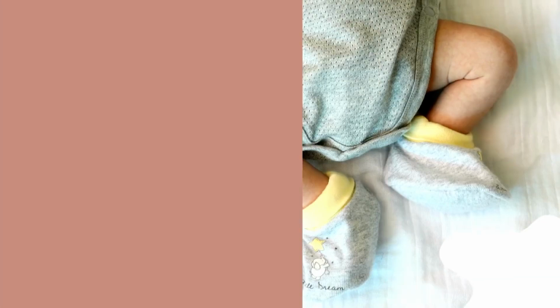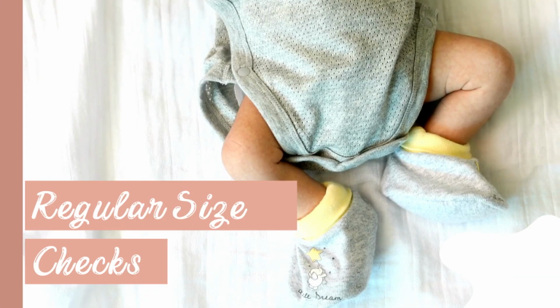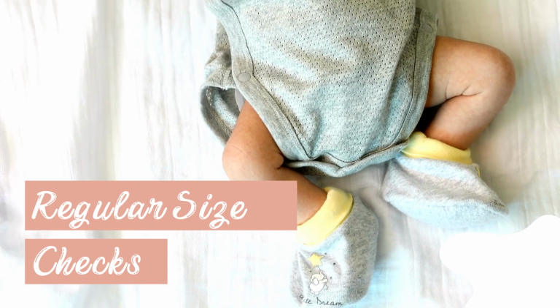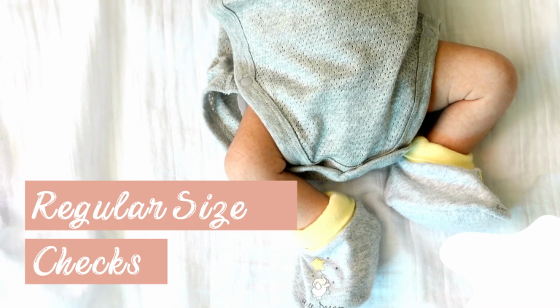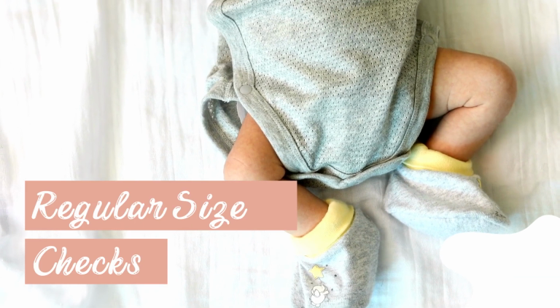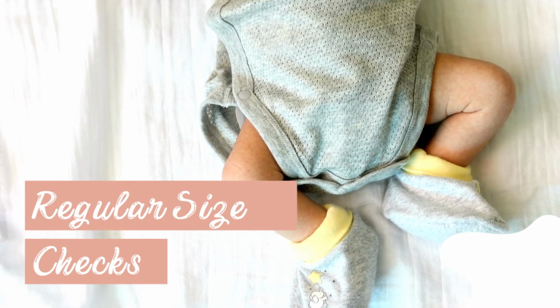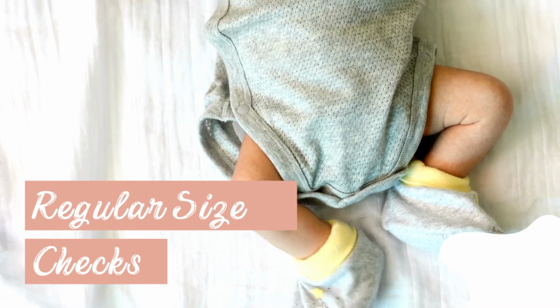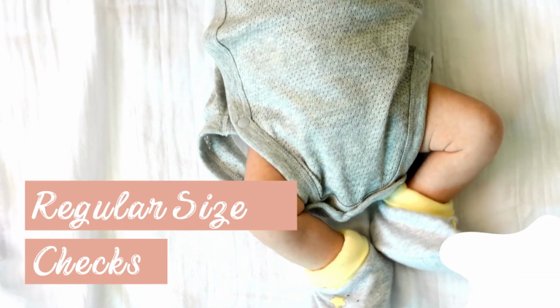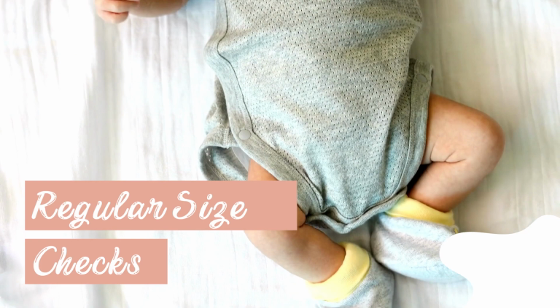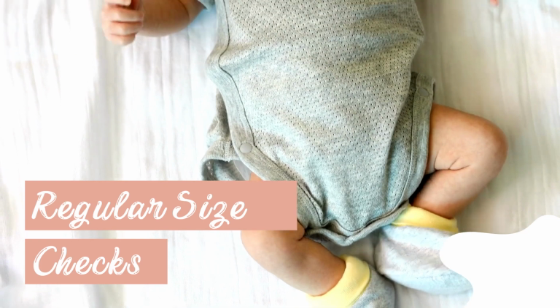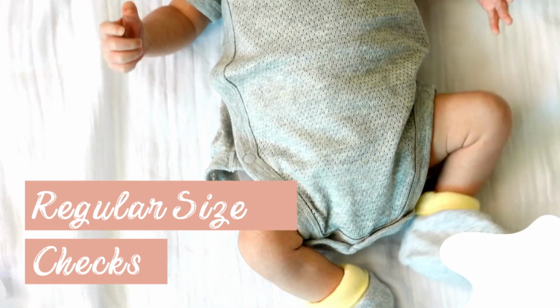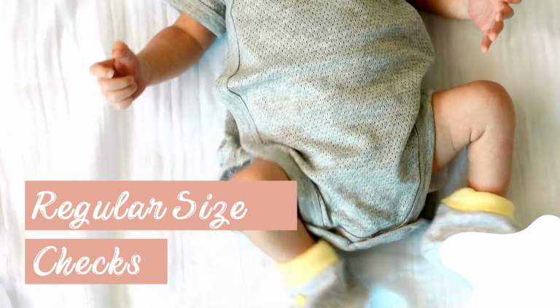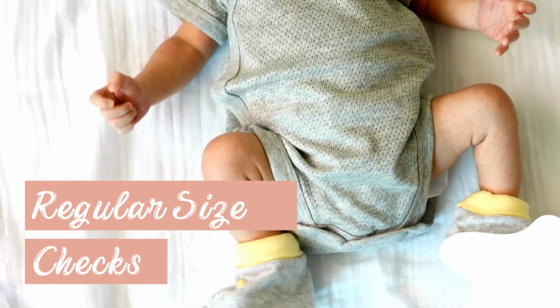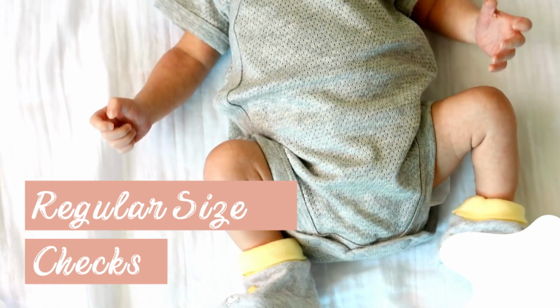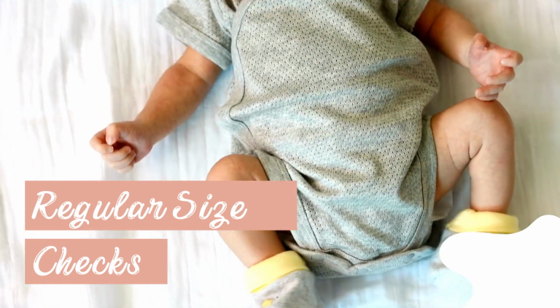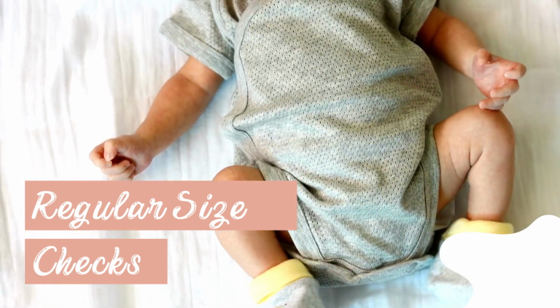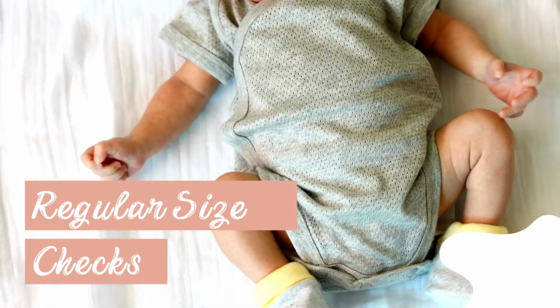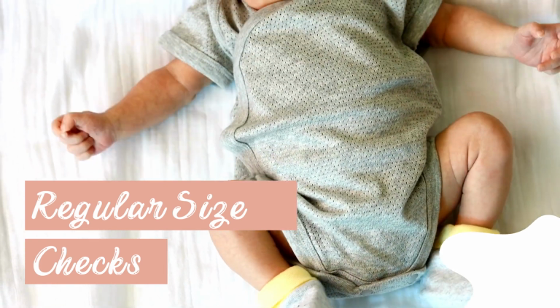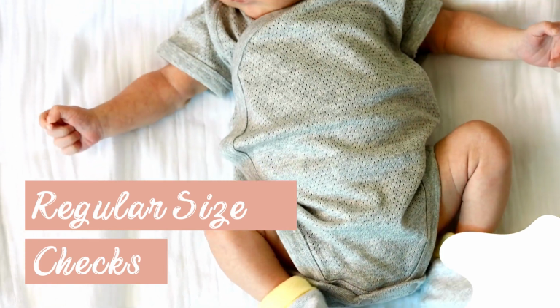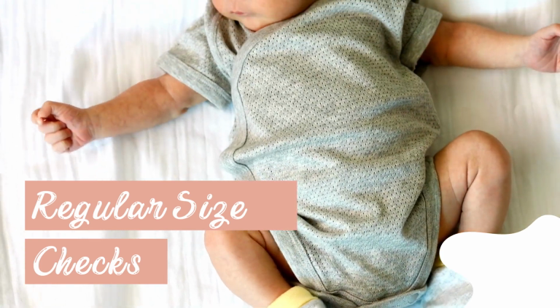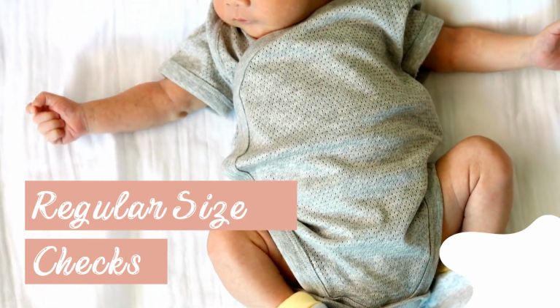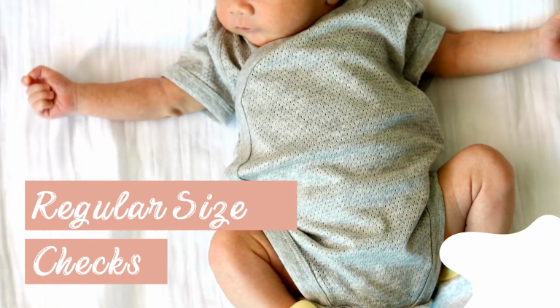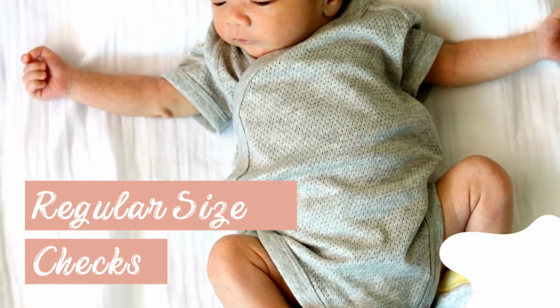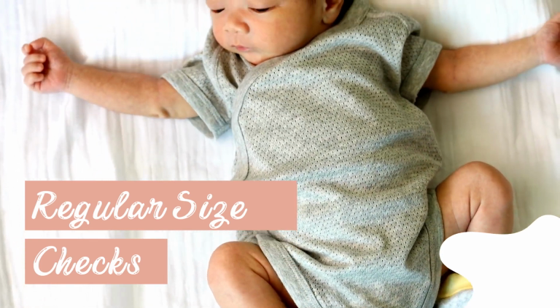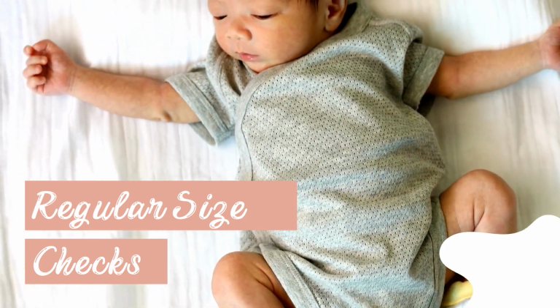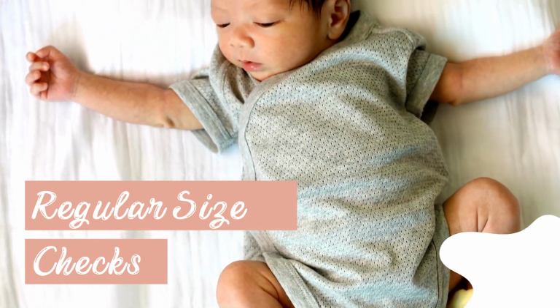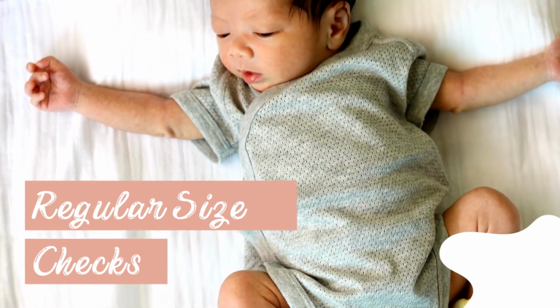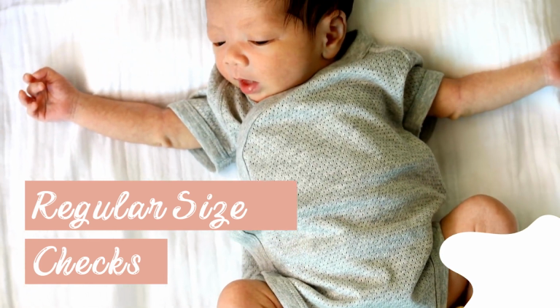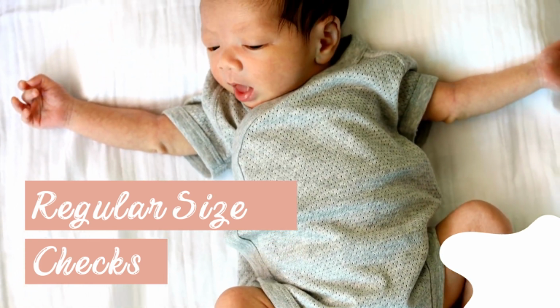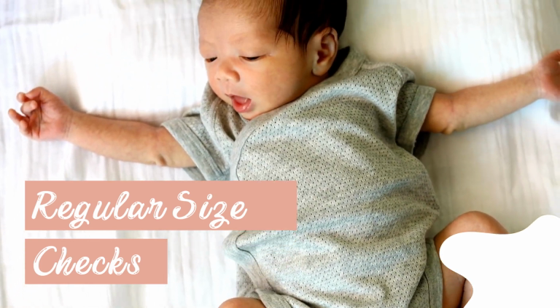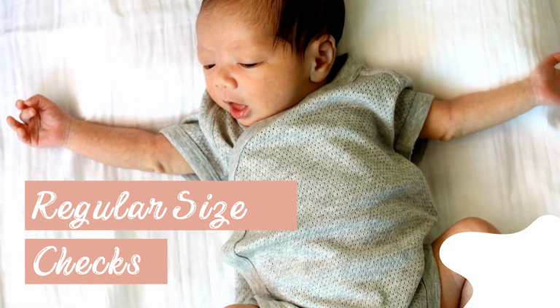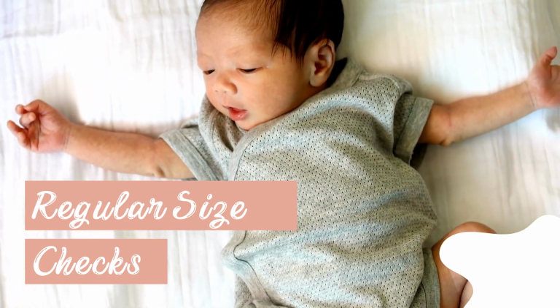Regular size checks: babies grow rapidly, so ensure their clothes are always the right size to avoid discomfort.